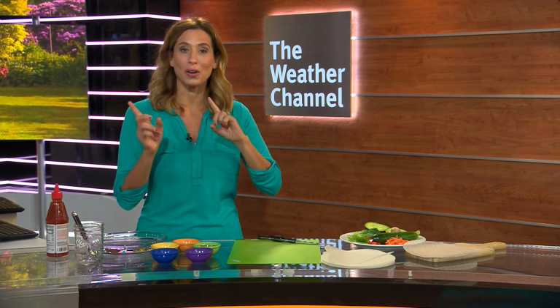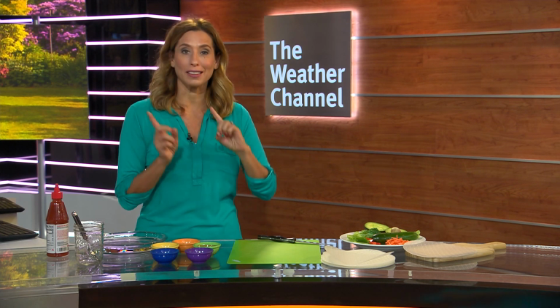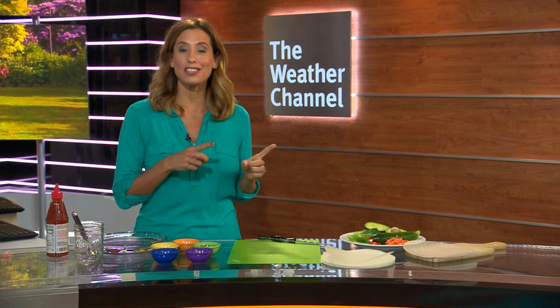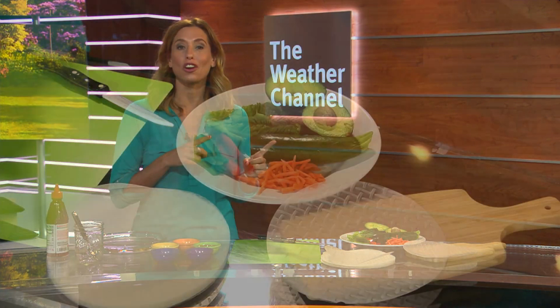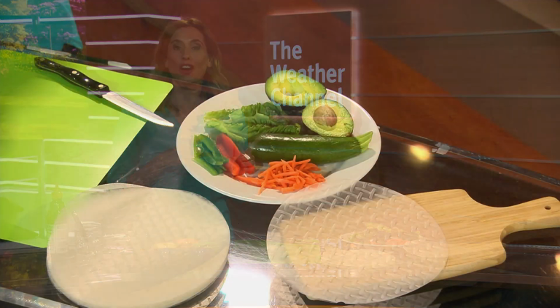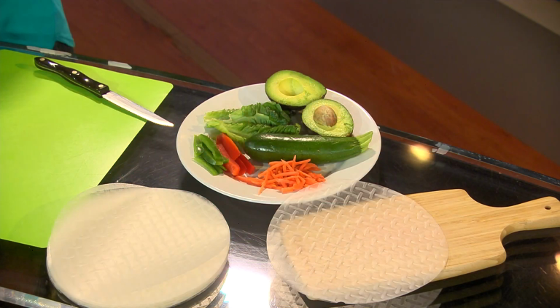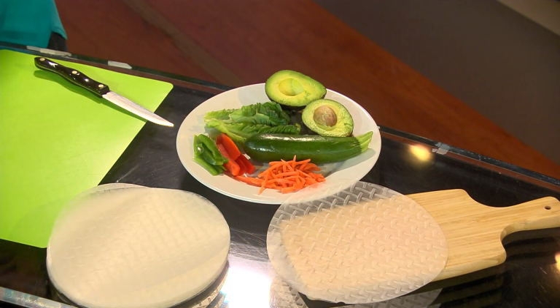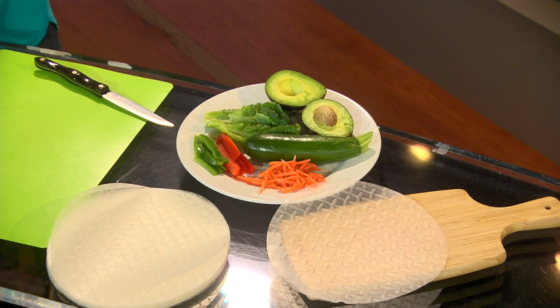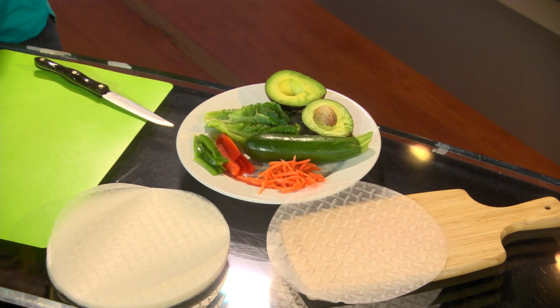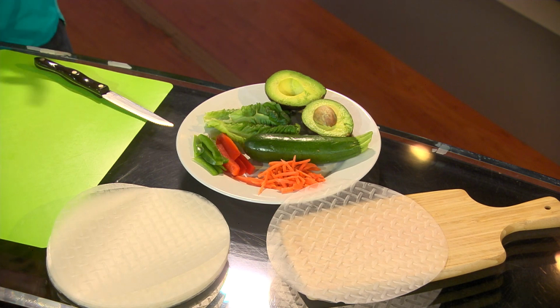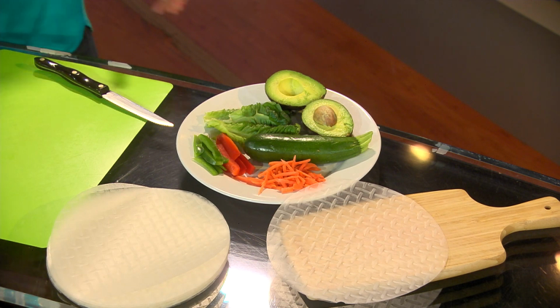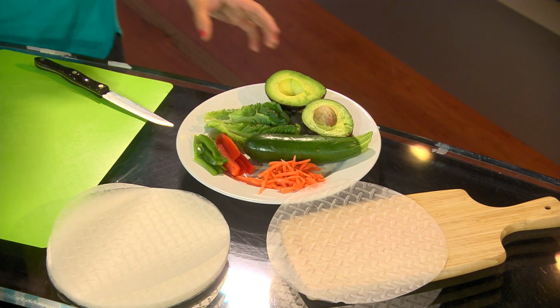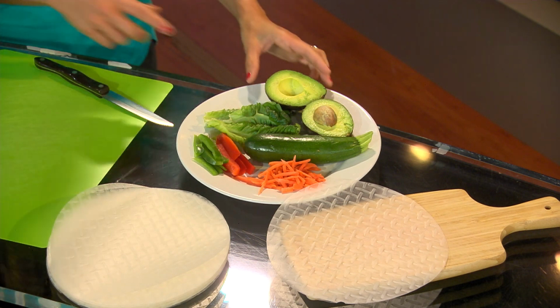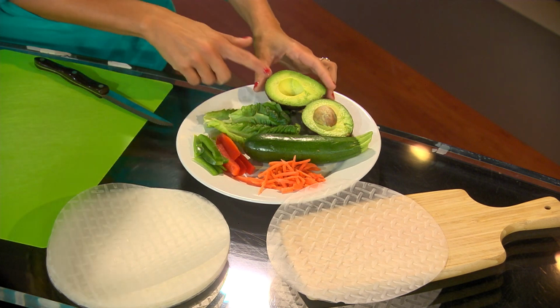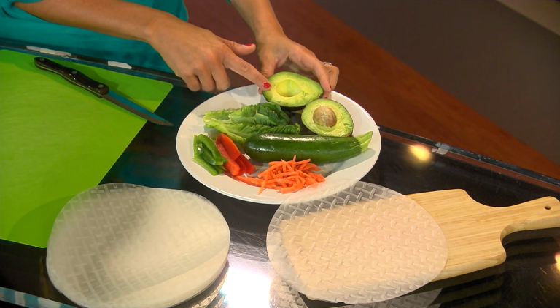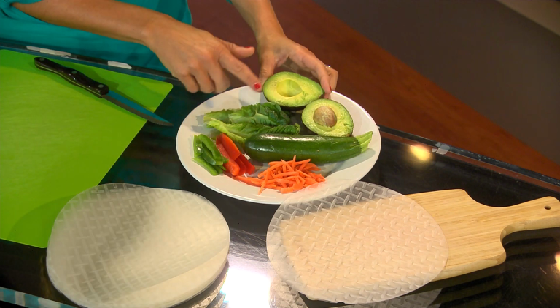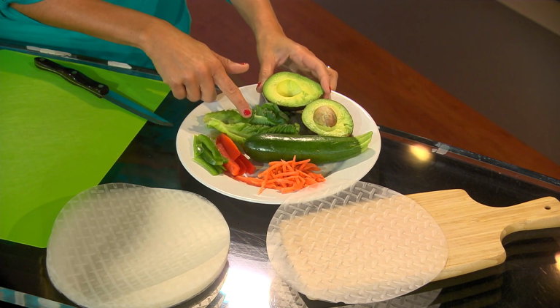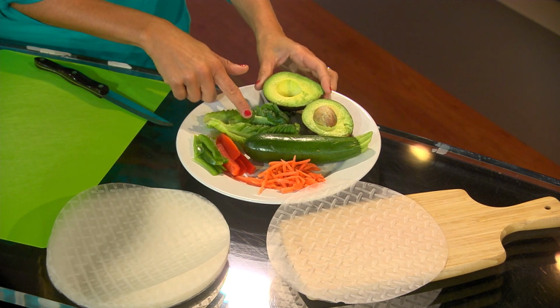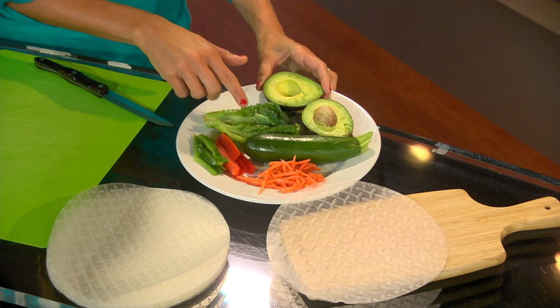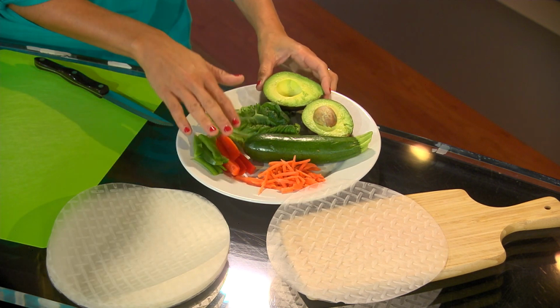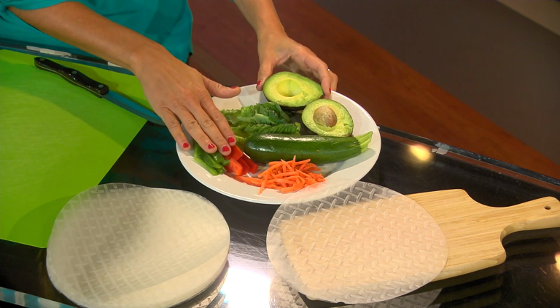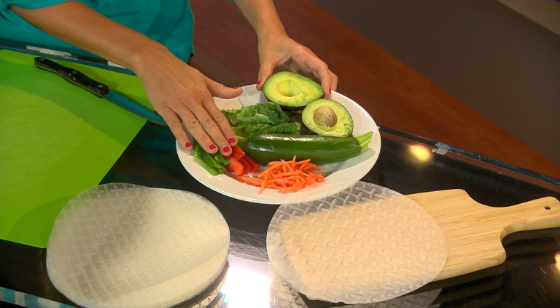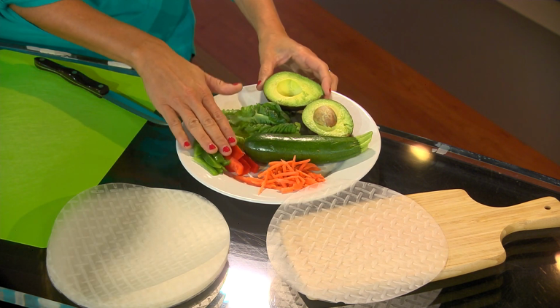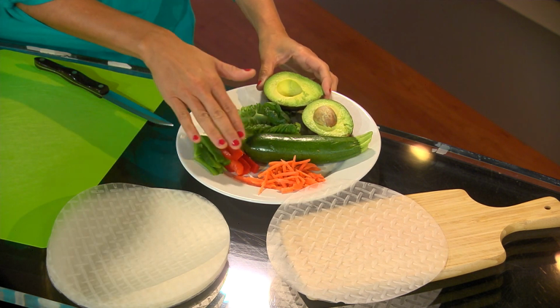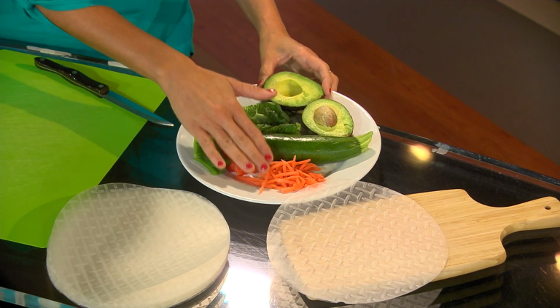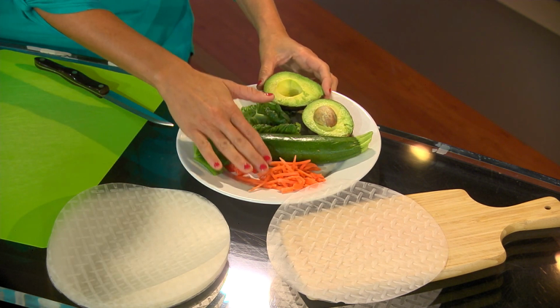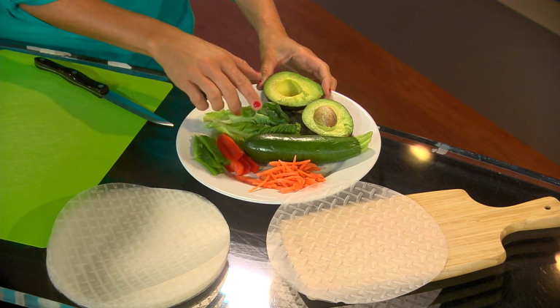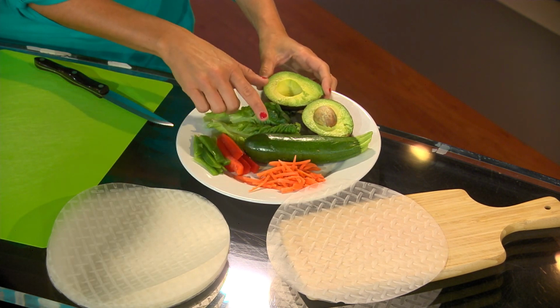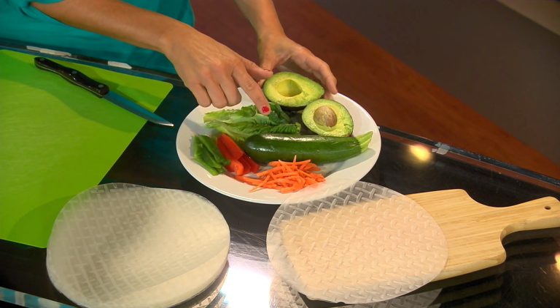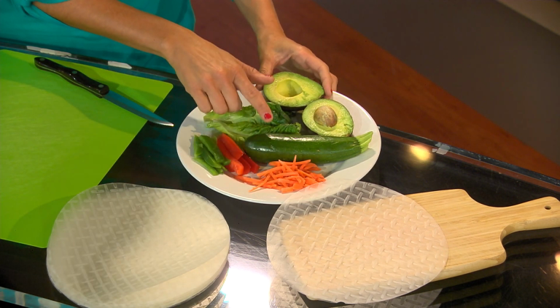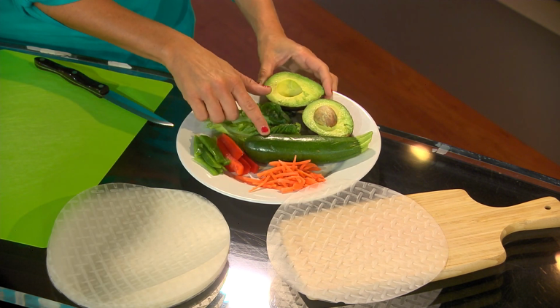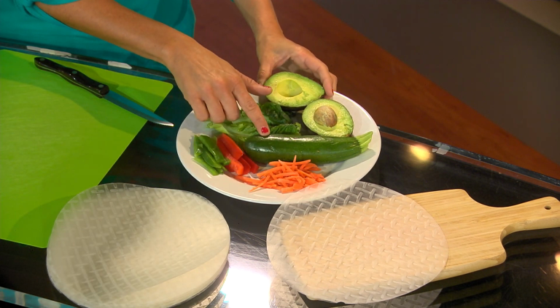So let's start off with our veggies. Today we have avocado, lettuce, pepper, carrots, and zucchini.